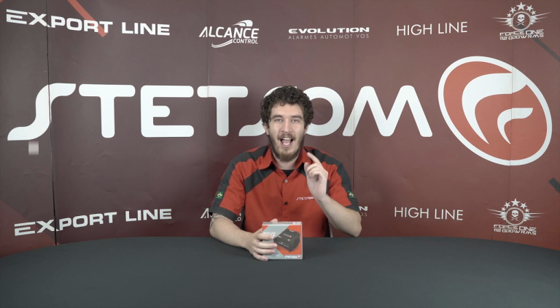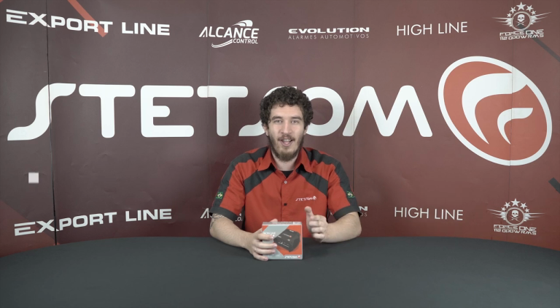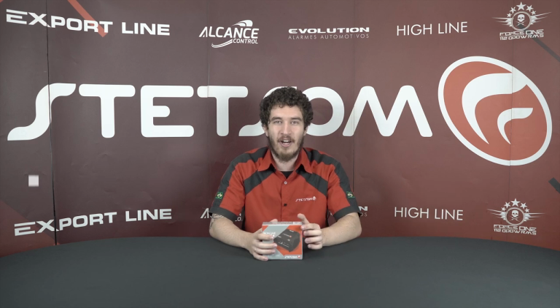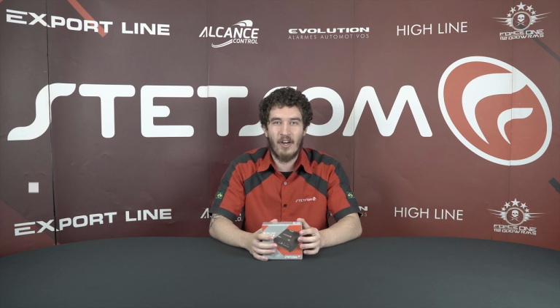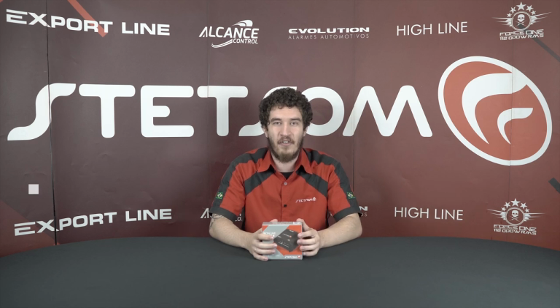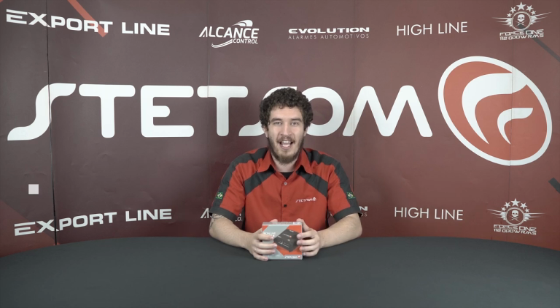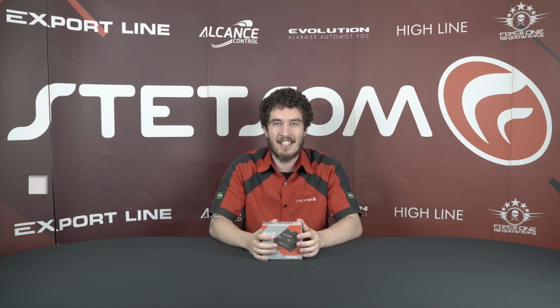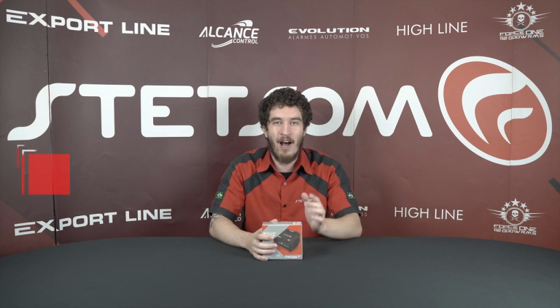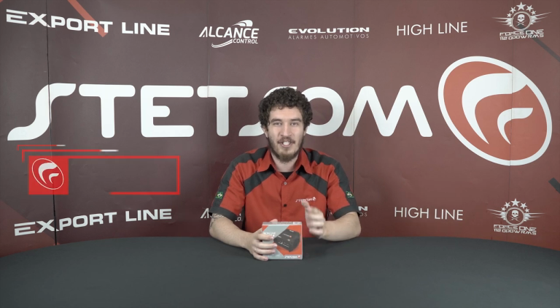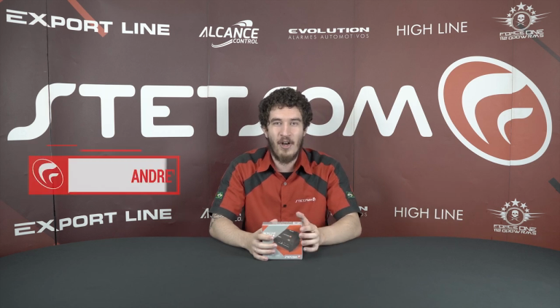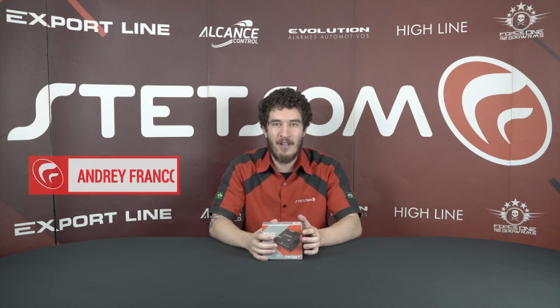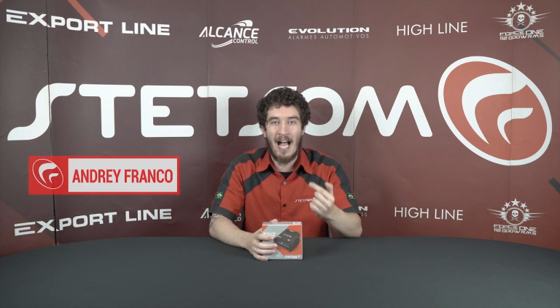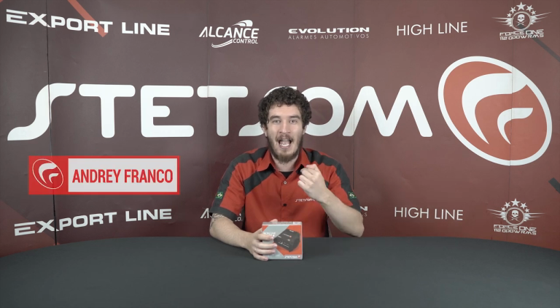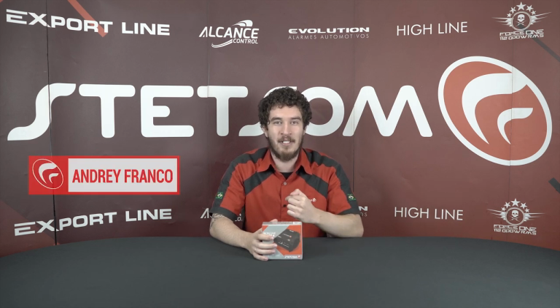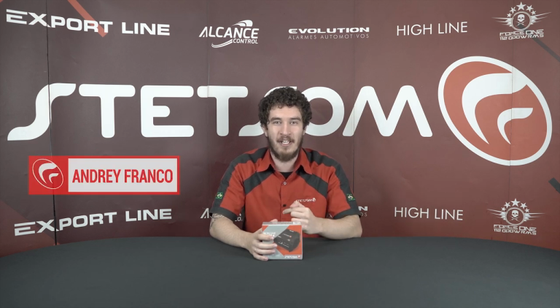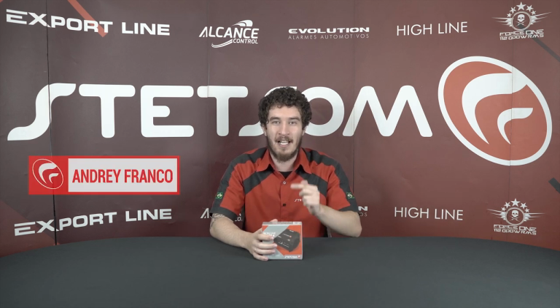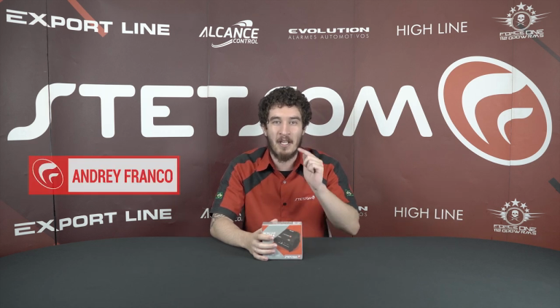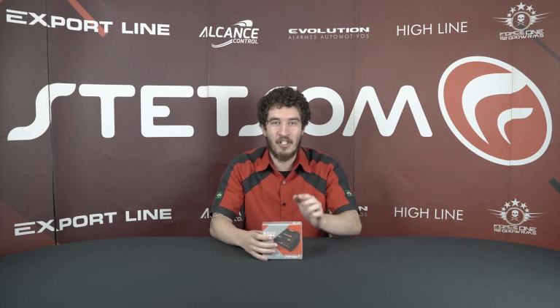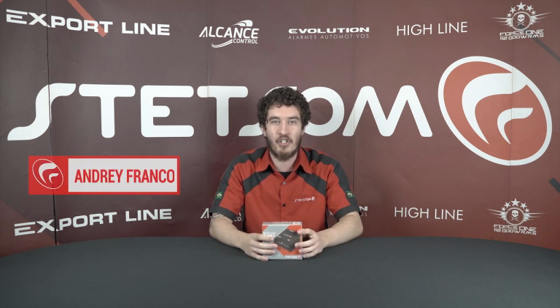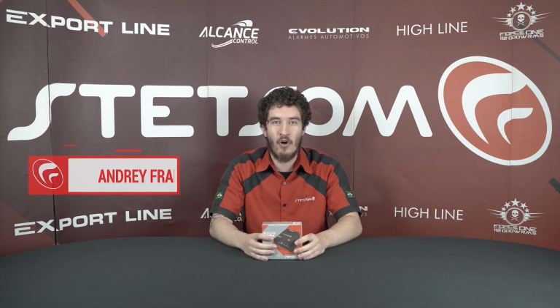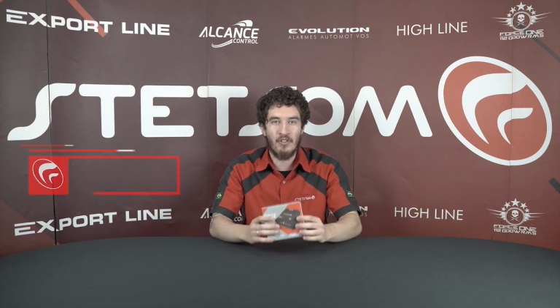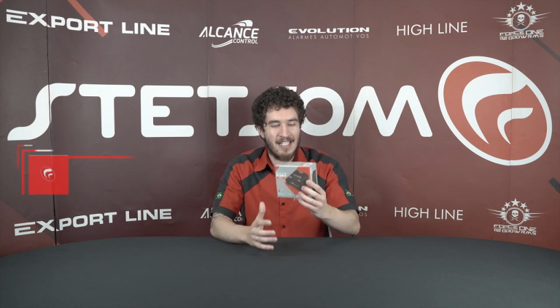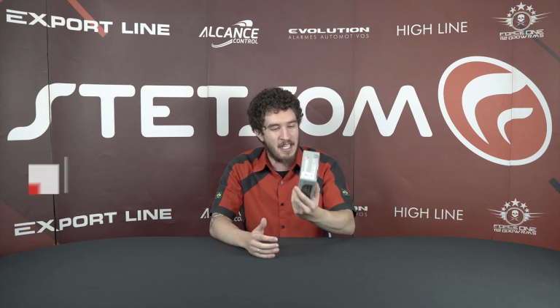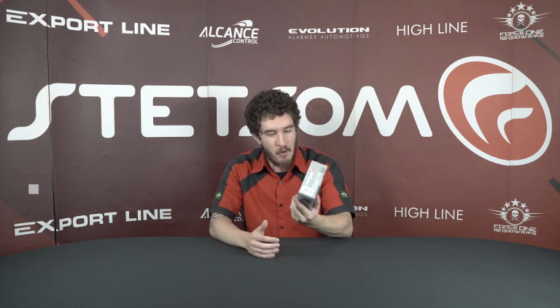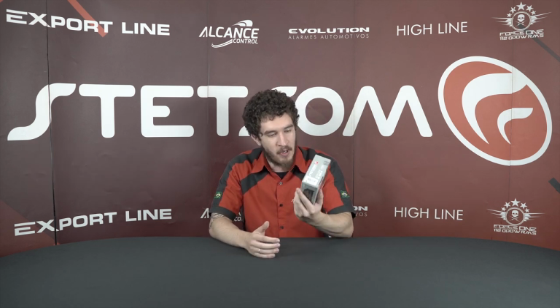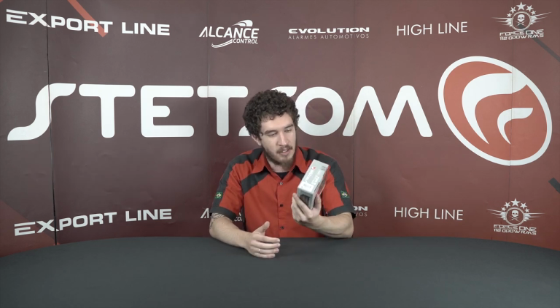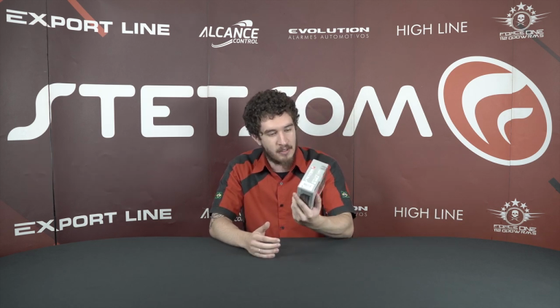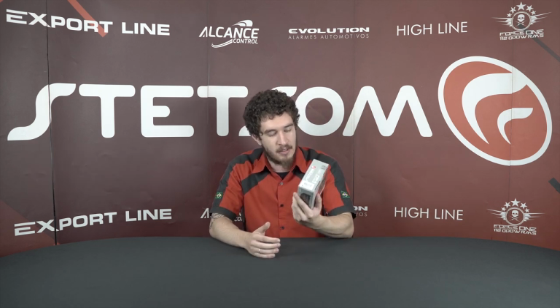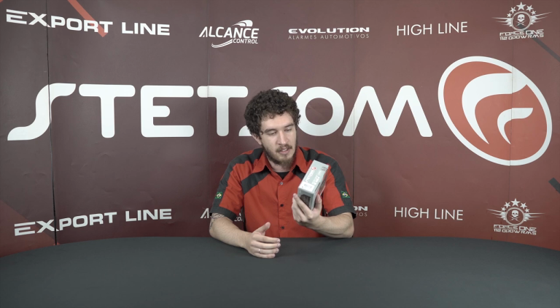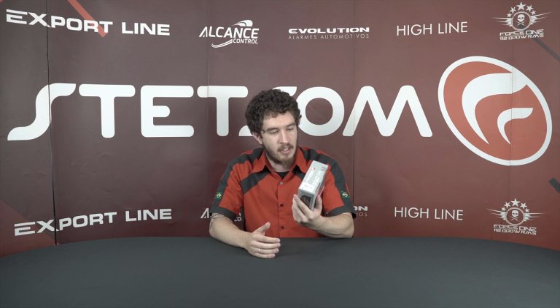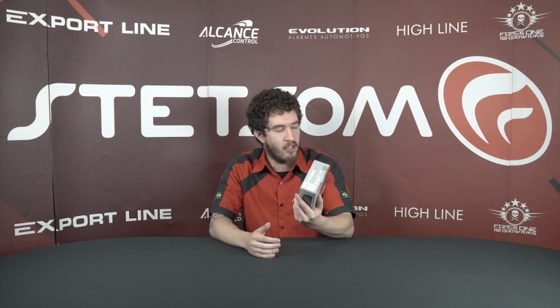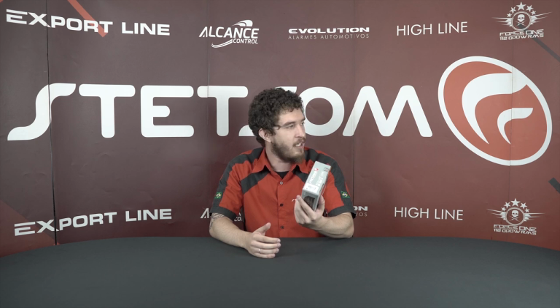Hello, Carotio Fanatics! How's it going? I am Andrei and I'm here to show you this new product.